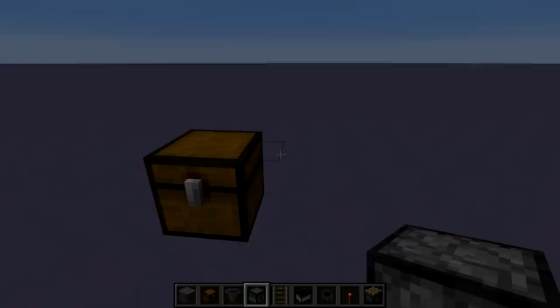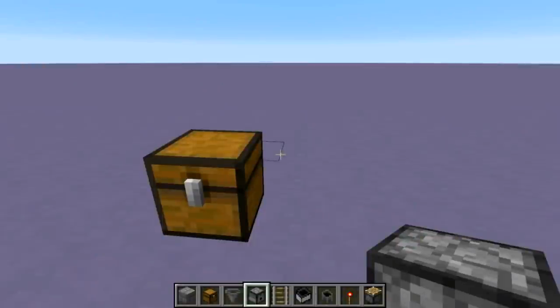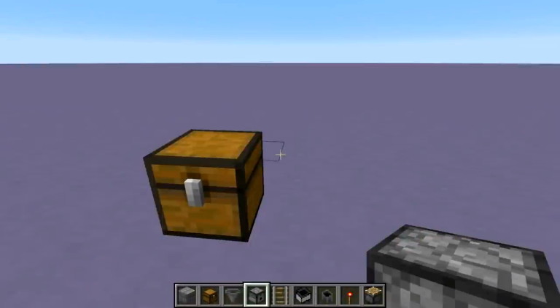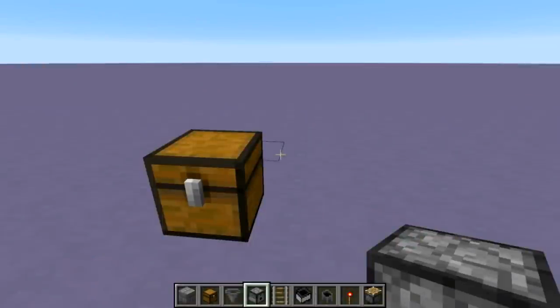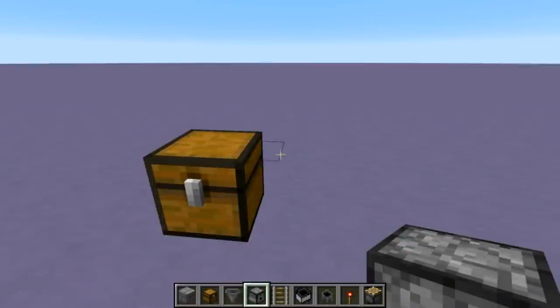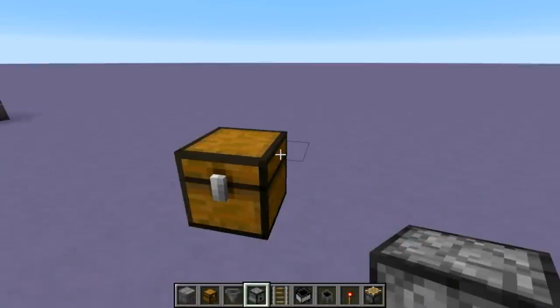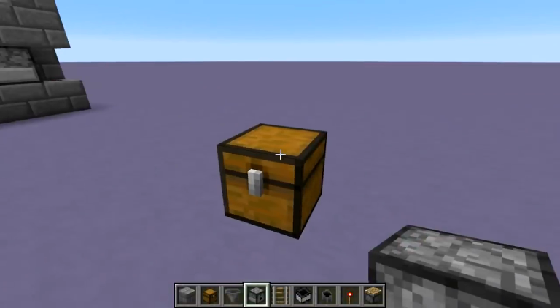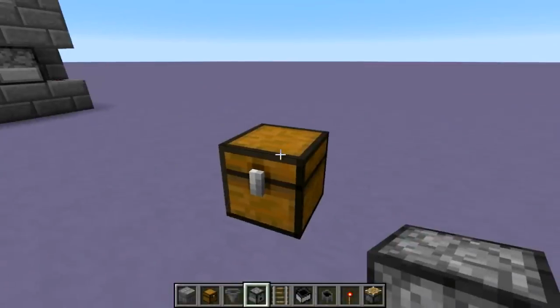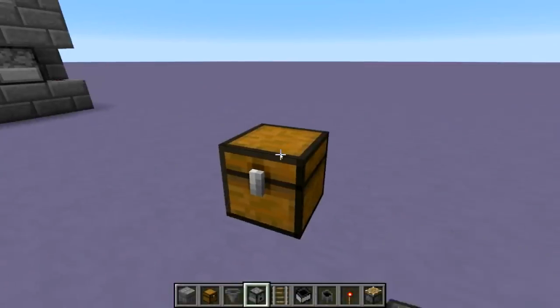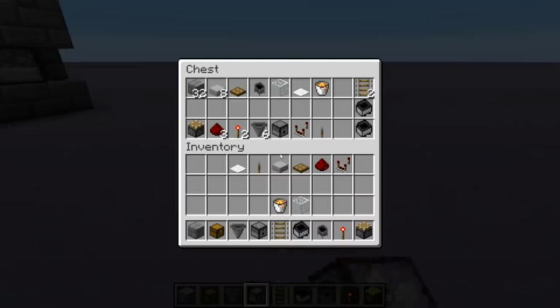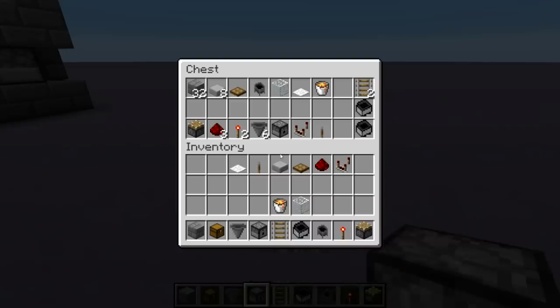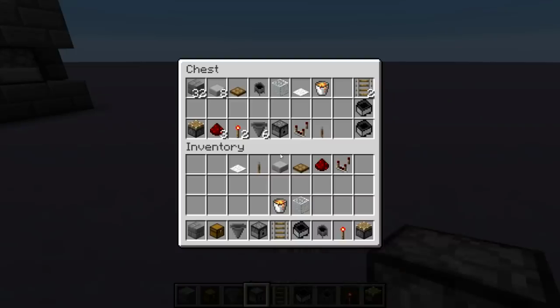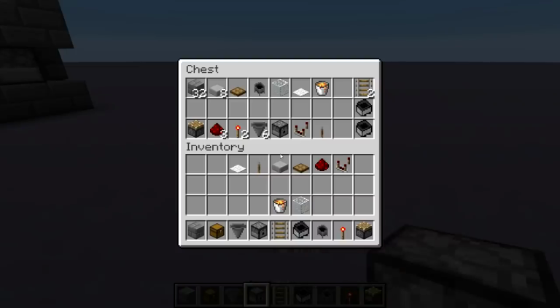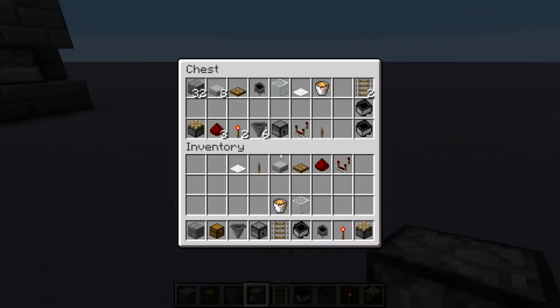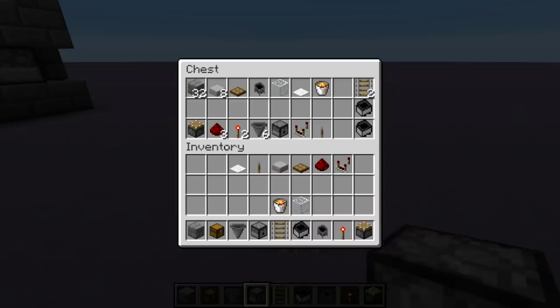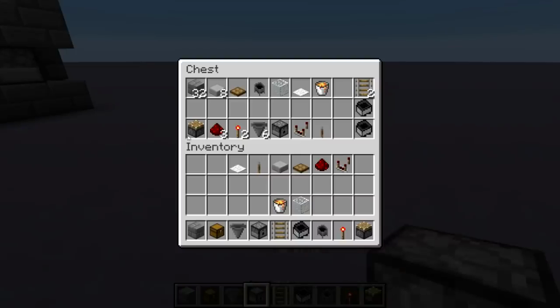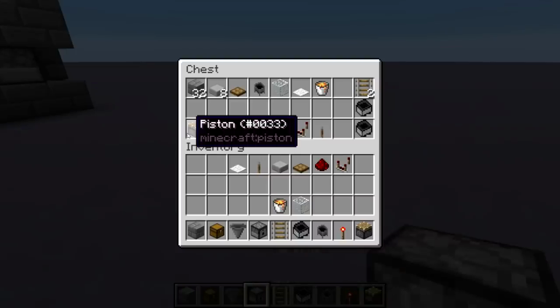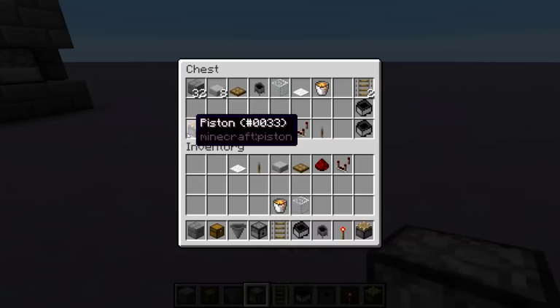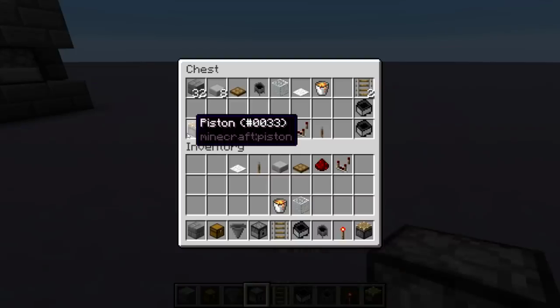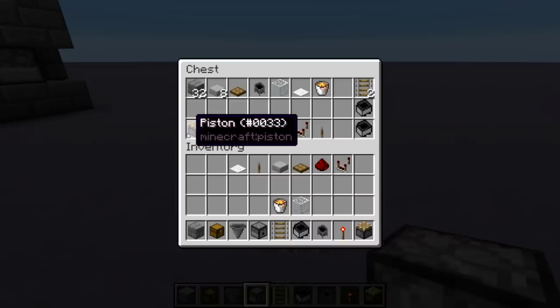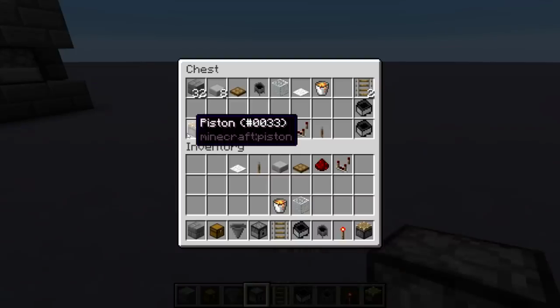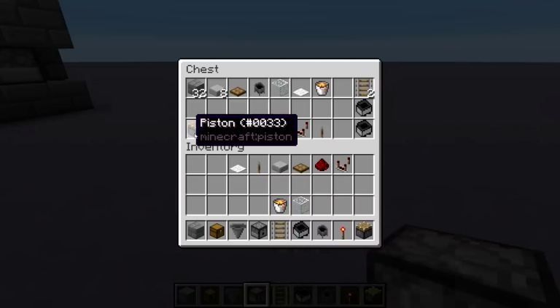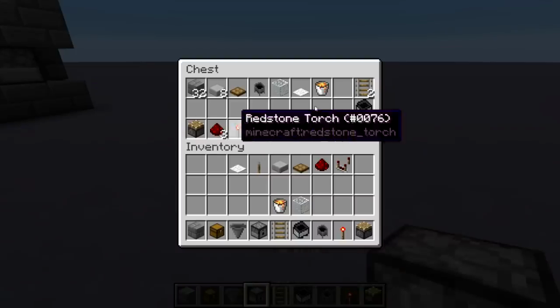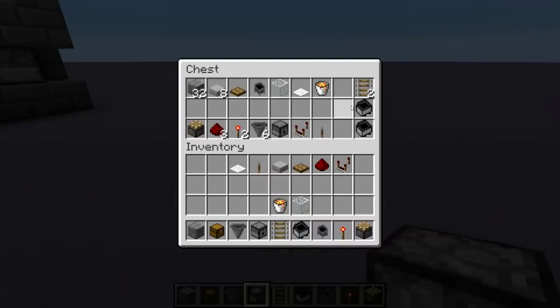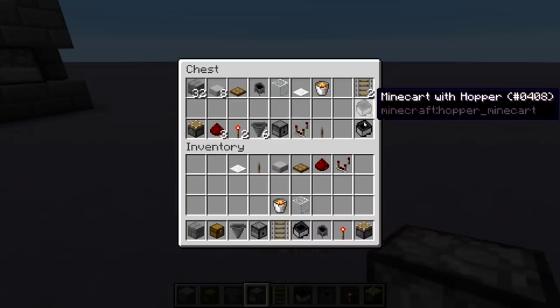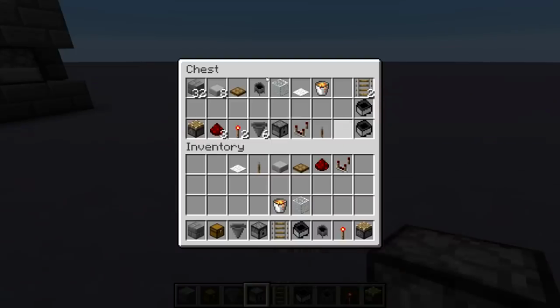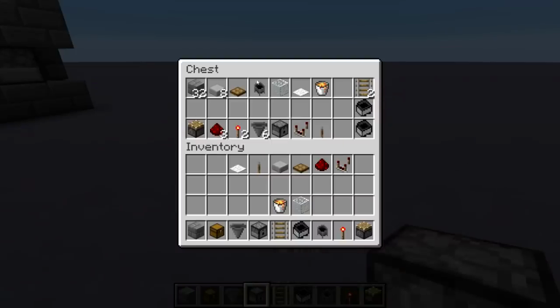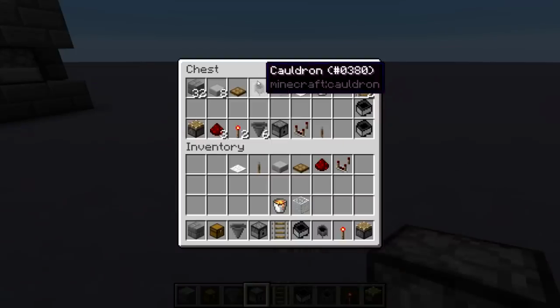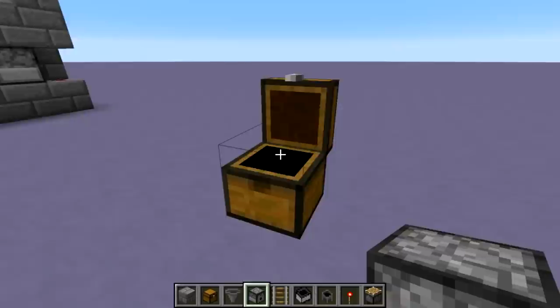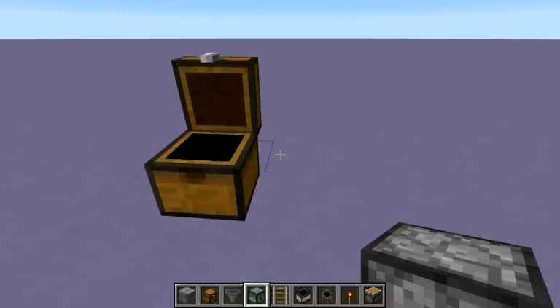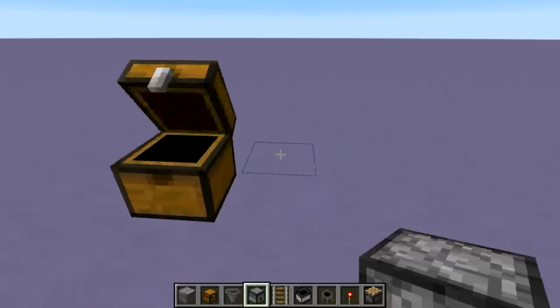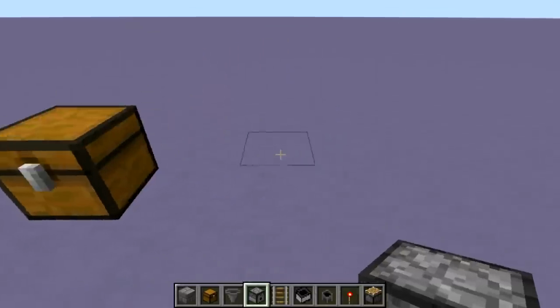Here are all the materials you will need to build this. The piston is just temporary — that's to get your hopper minecarts inside the cauldron.